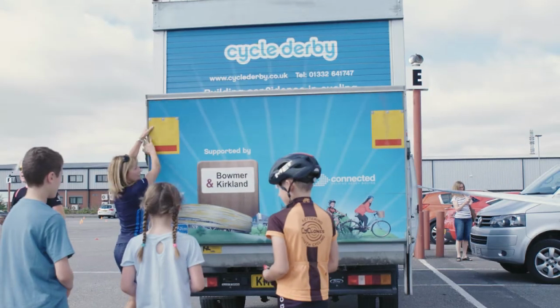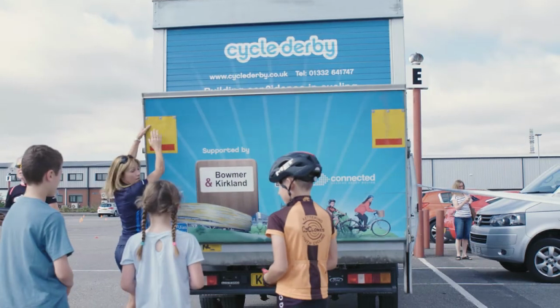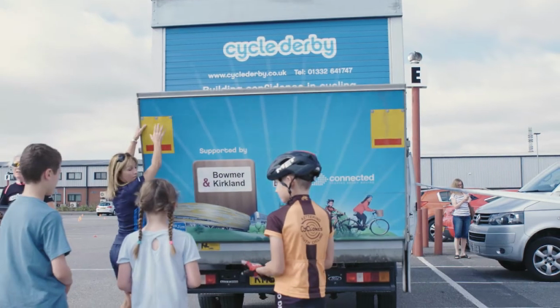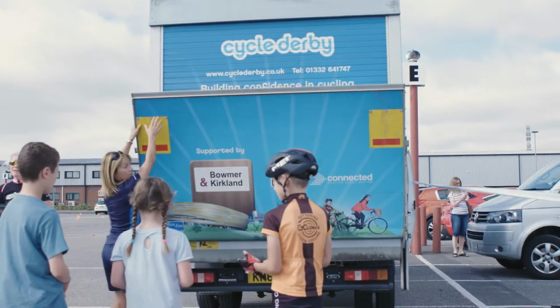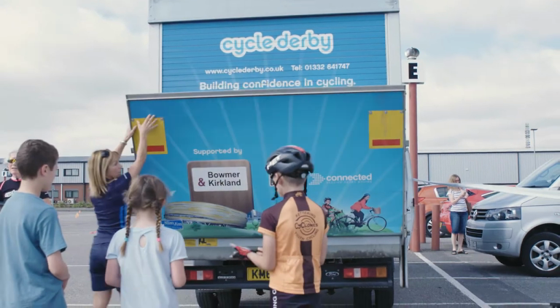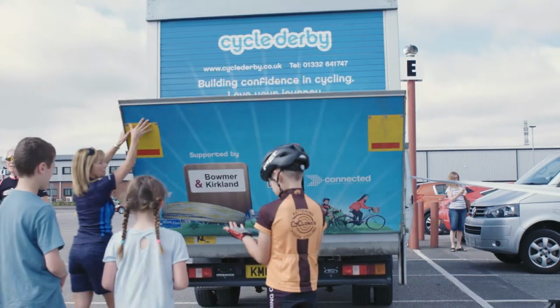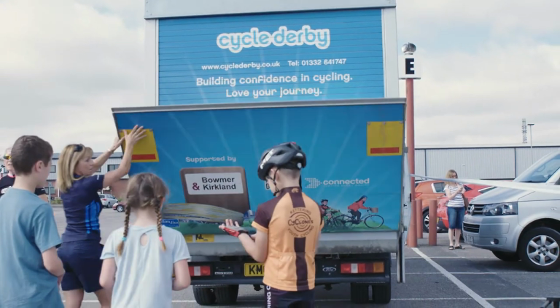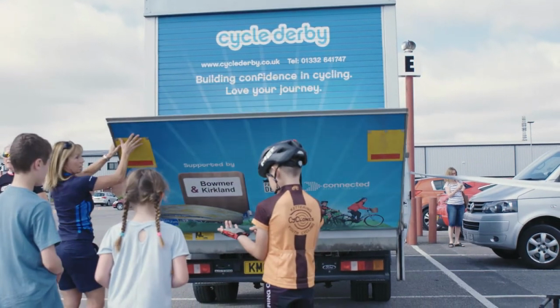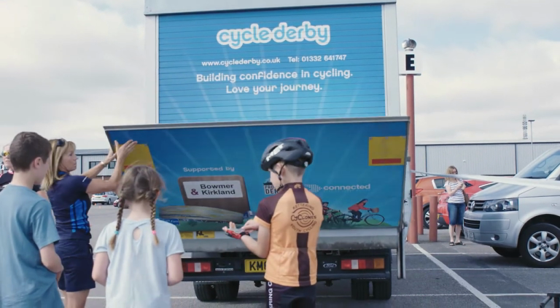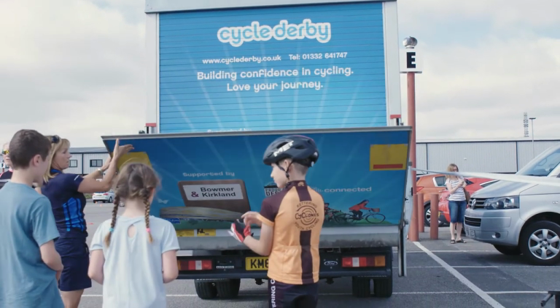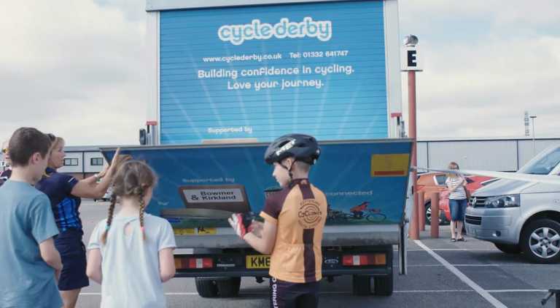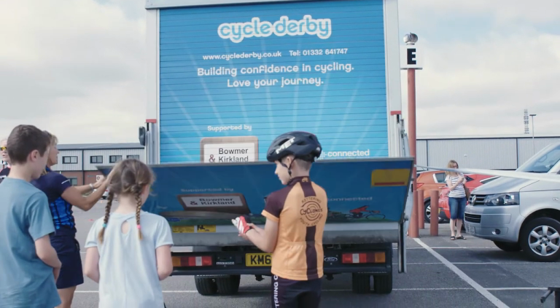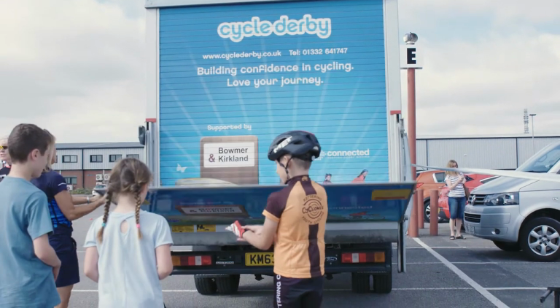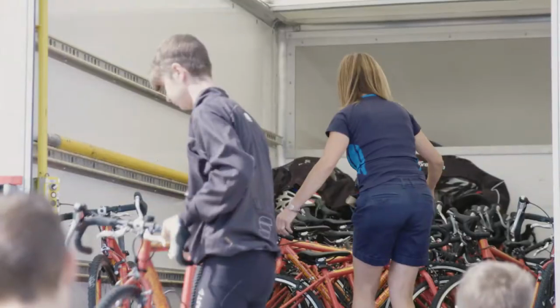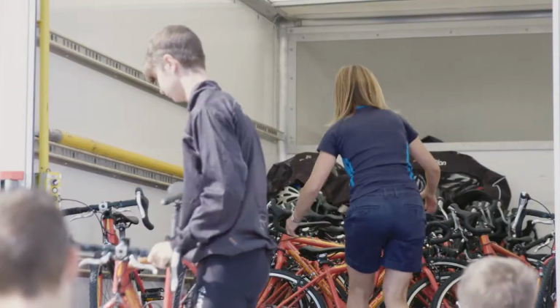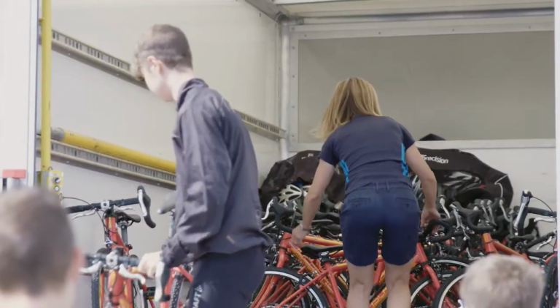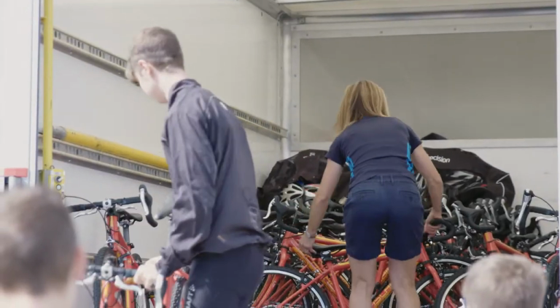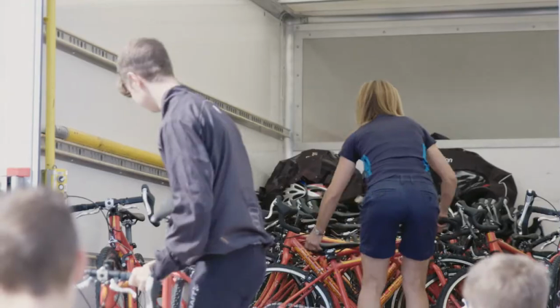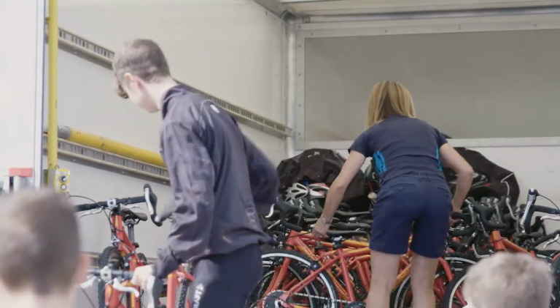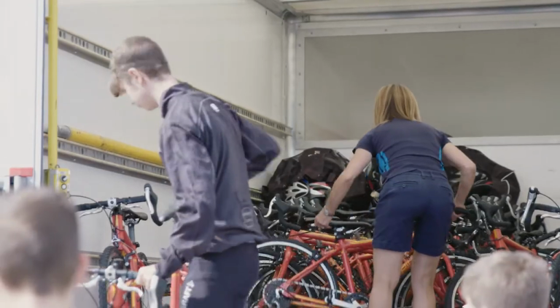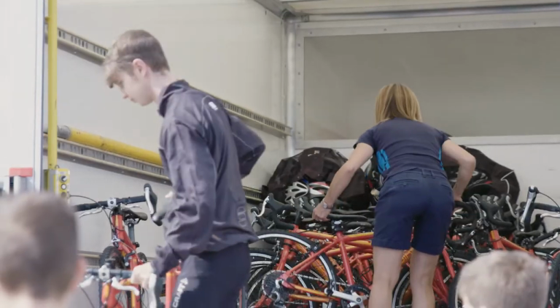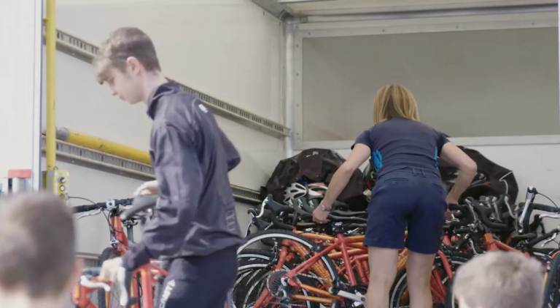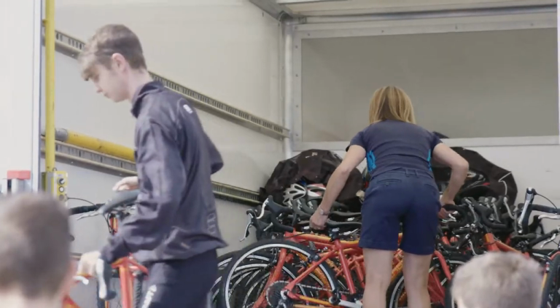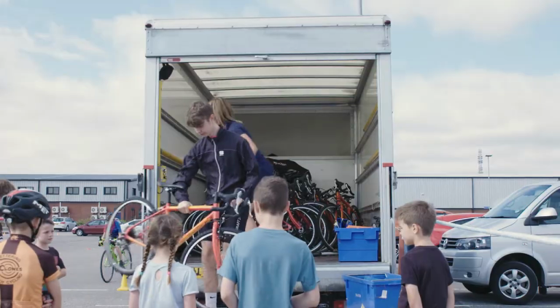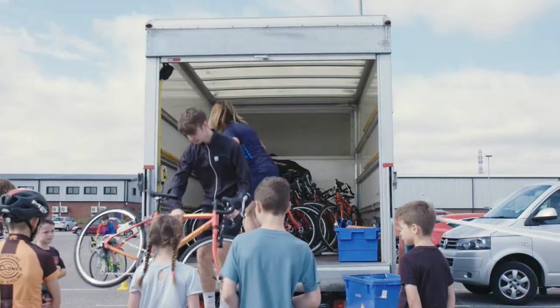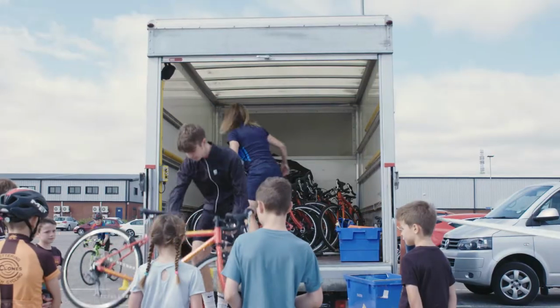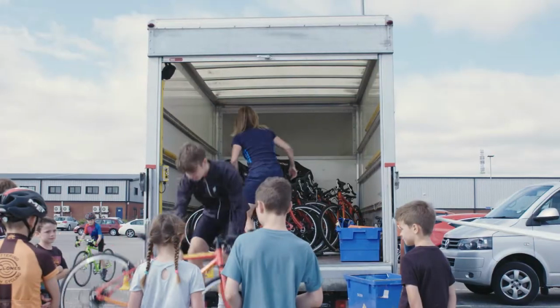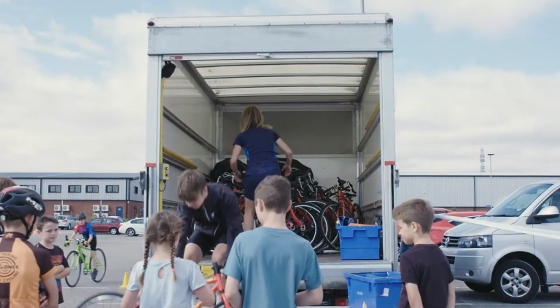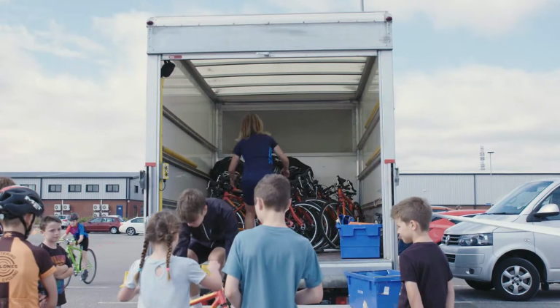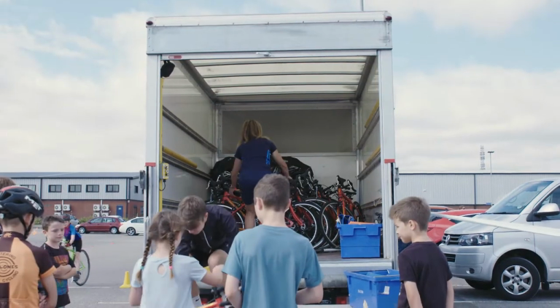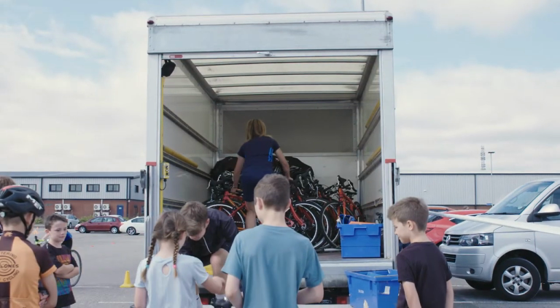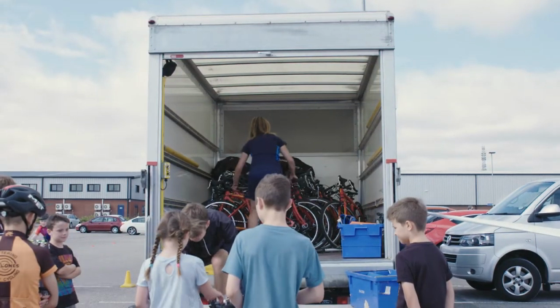The track days are days that we offer in the school holidays. They run from ten till three o'clock.